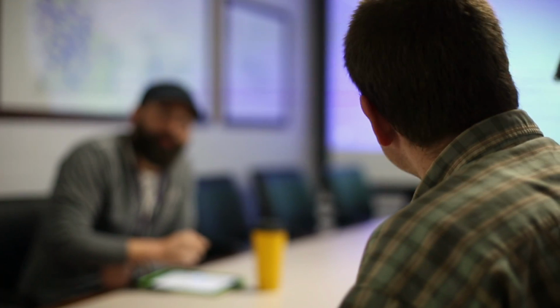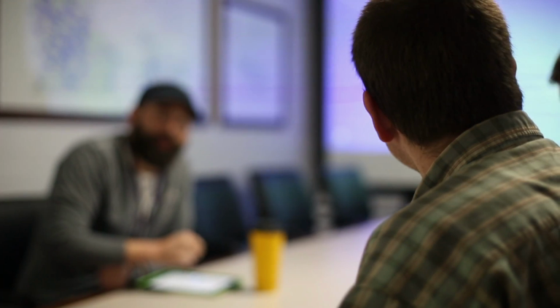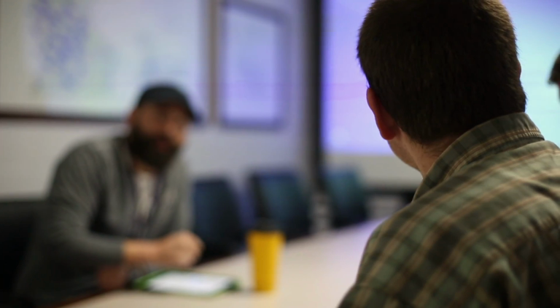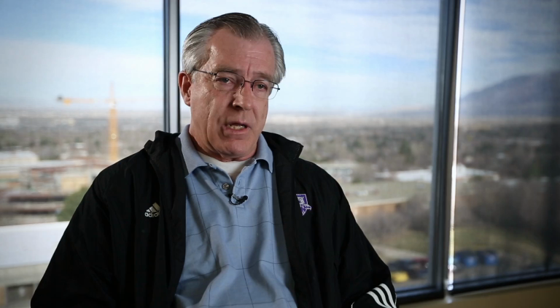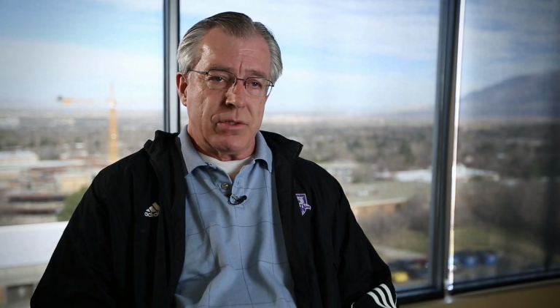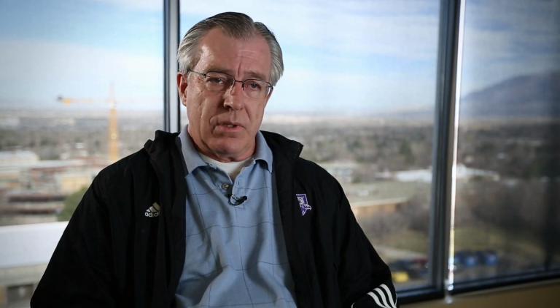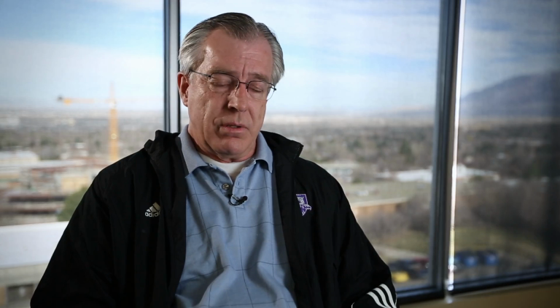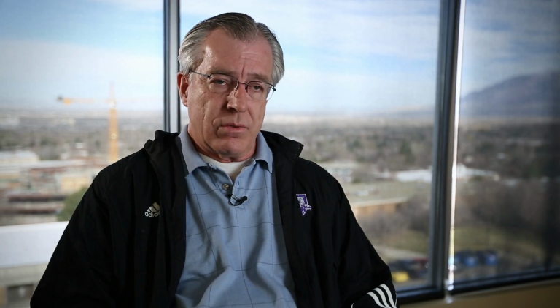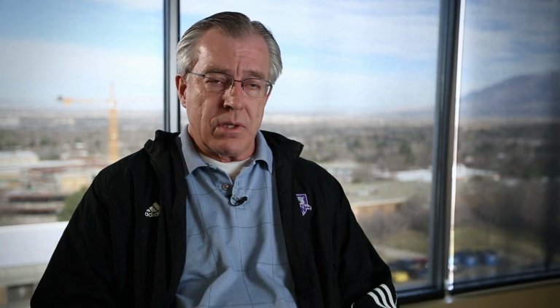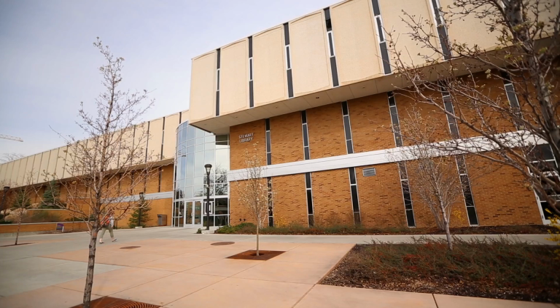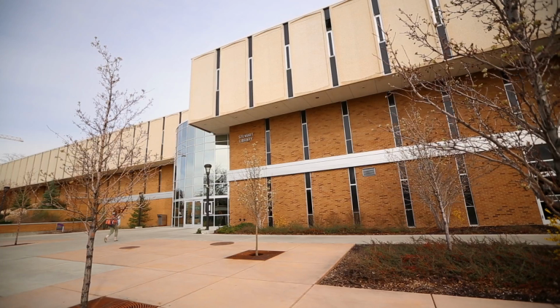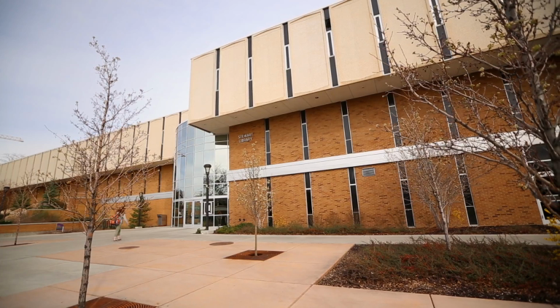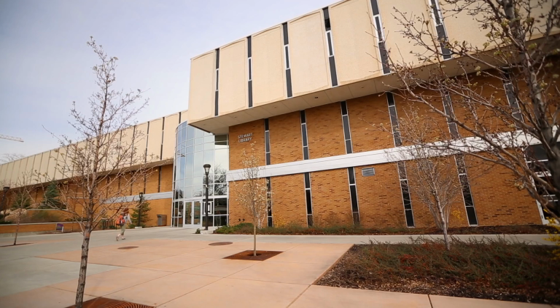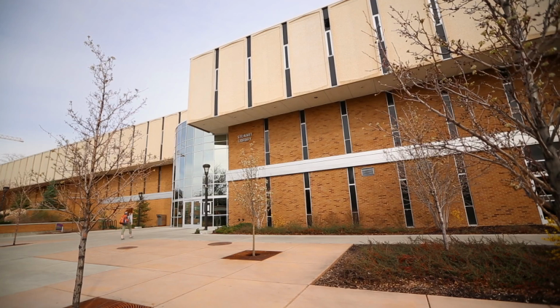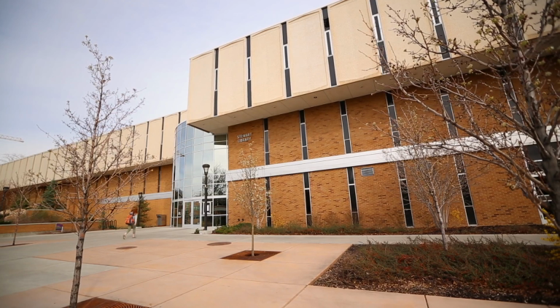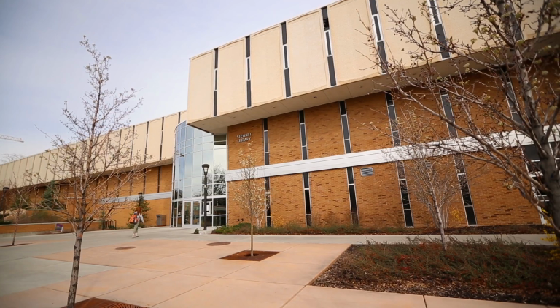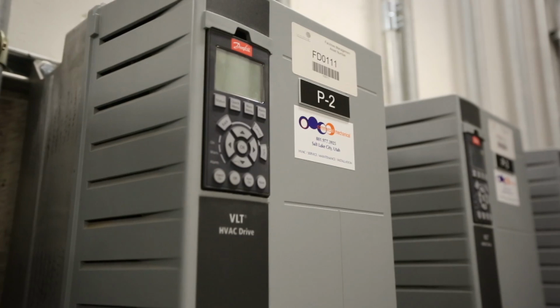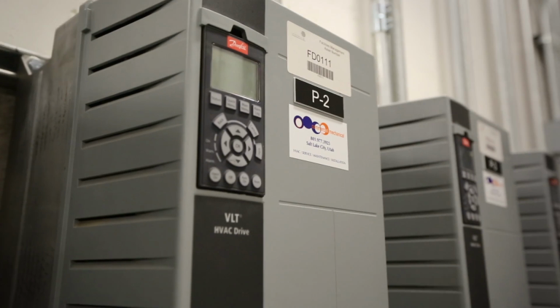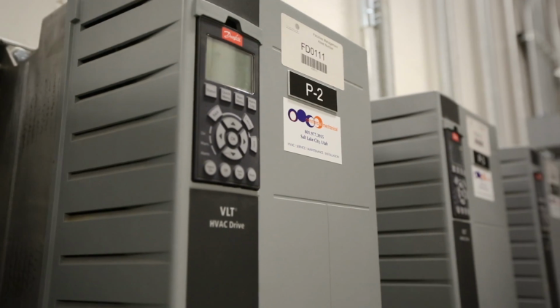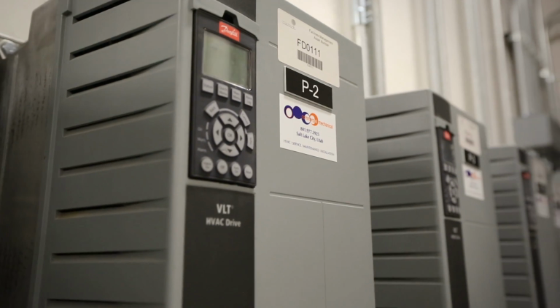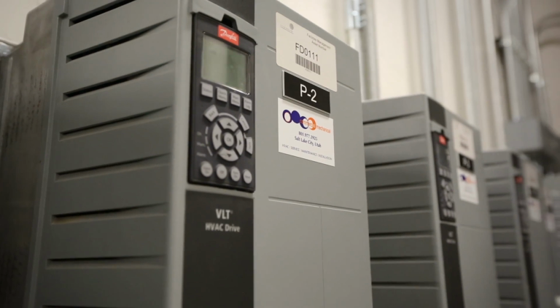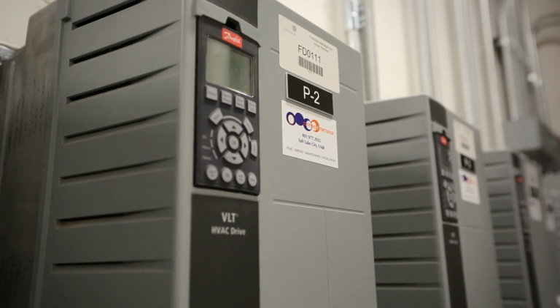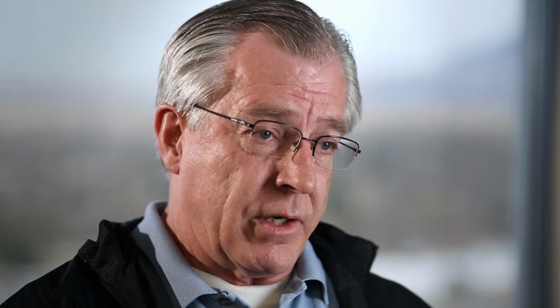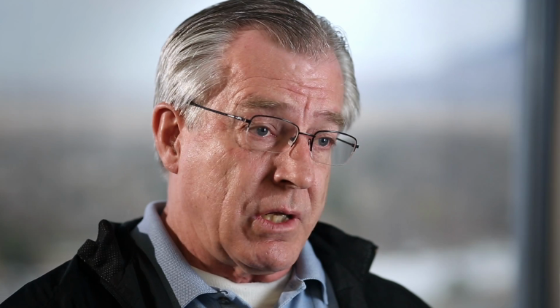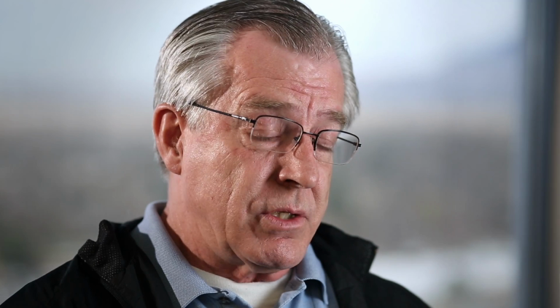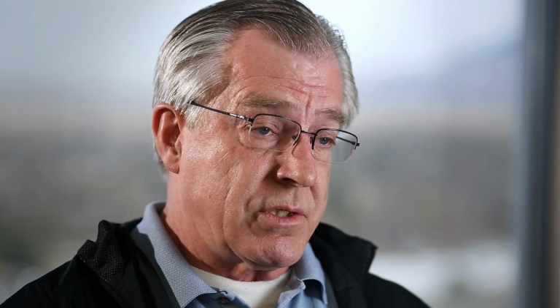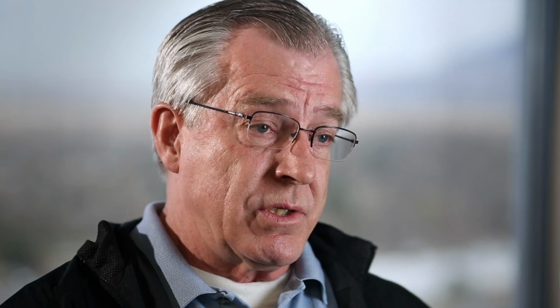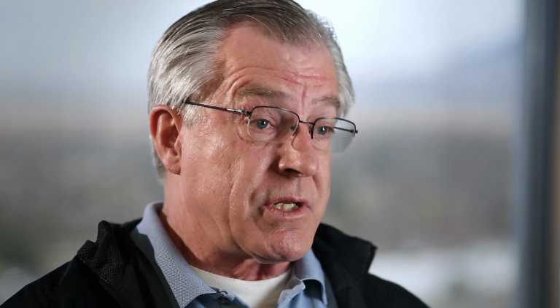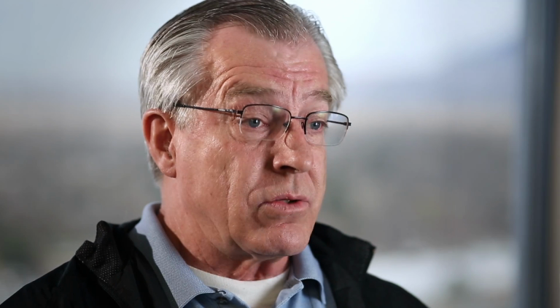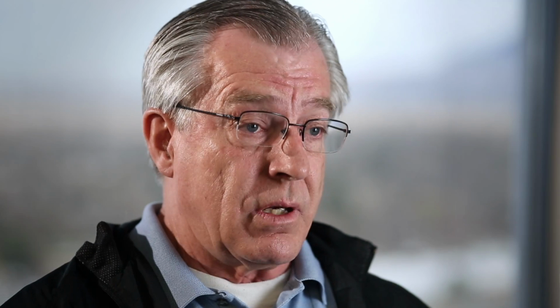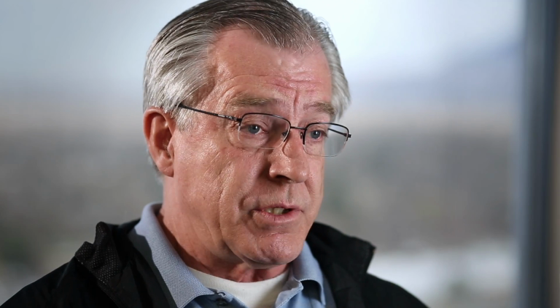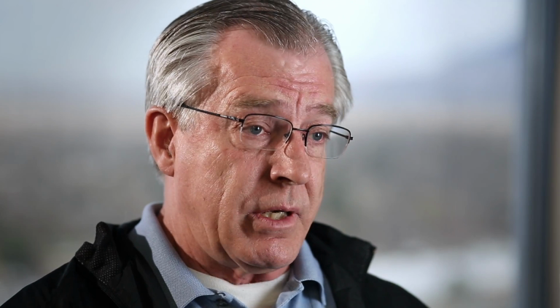I can't imagine doing it any other way. Now we meter every building for every utility. We were the first higher education institution in the state to accomplish that.